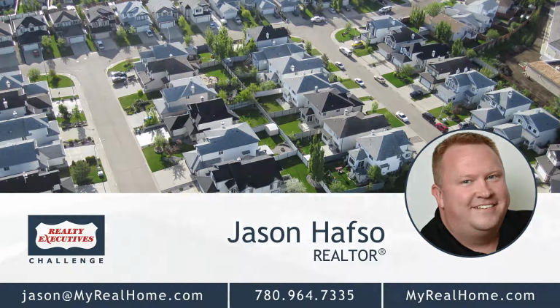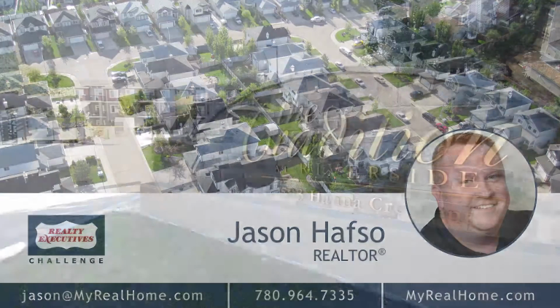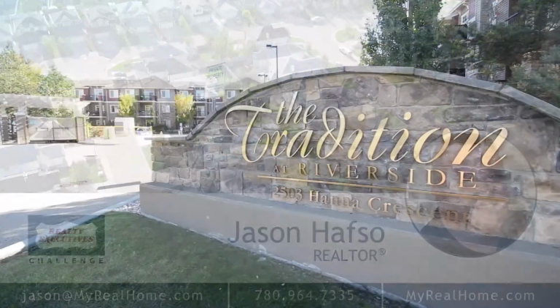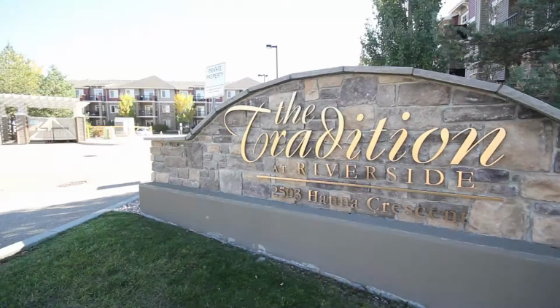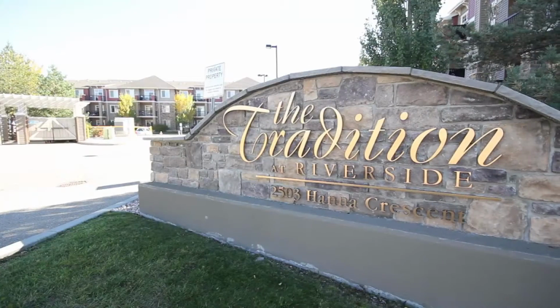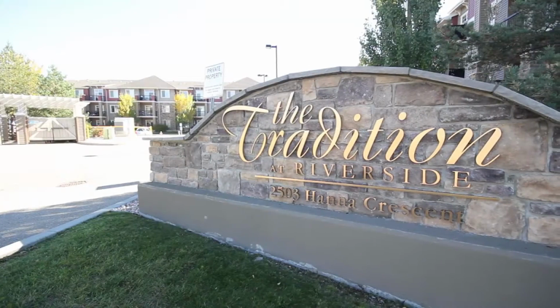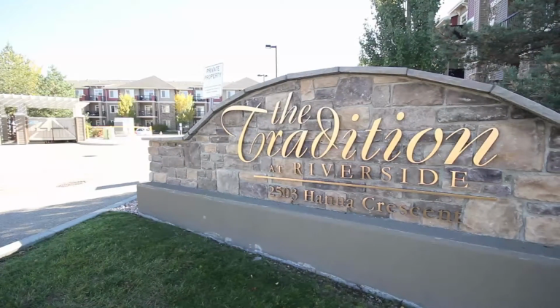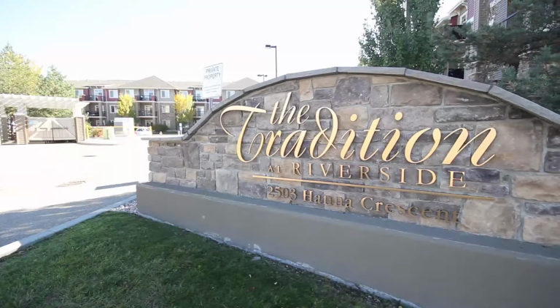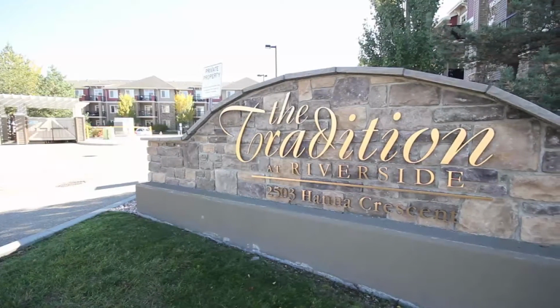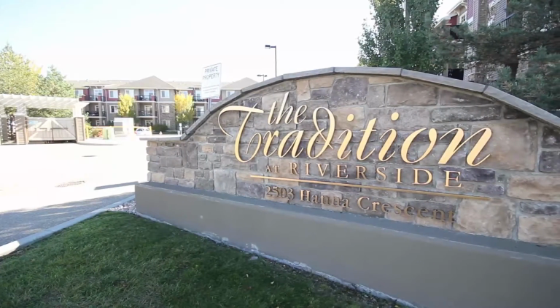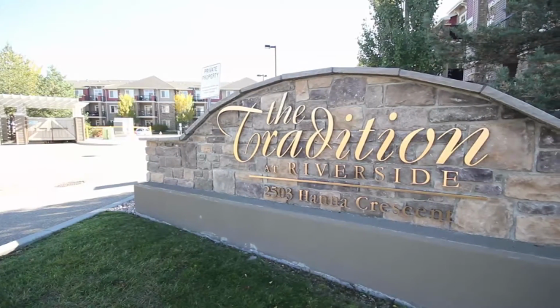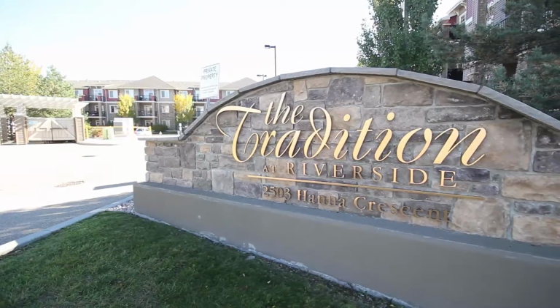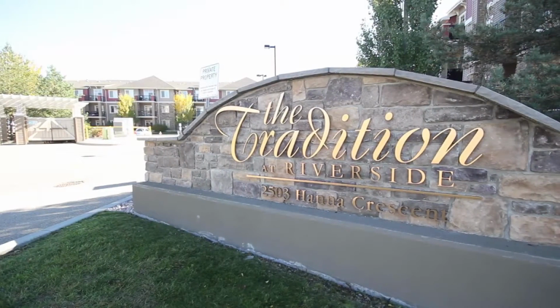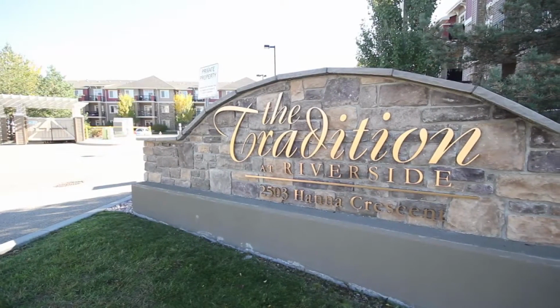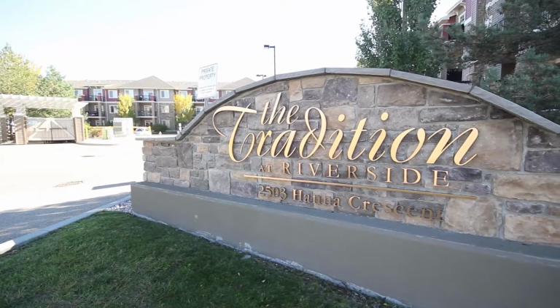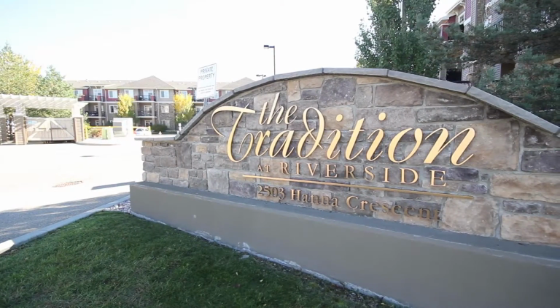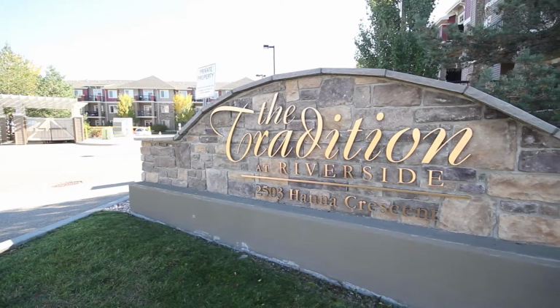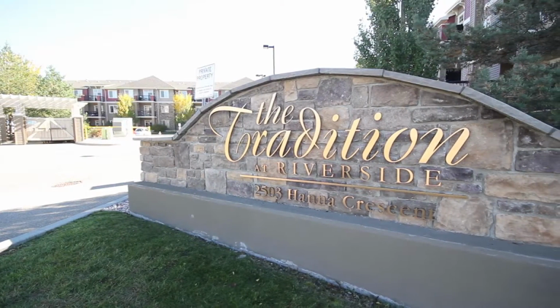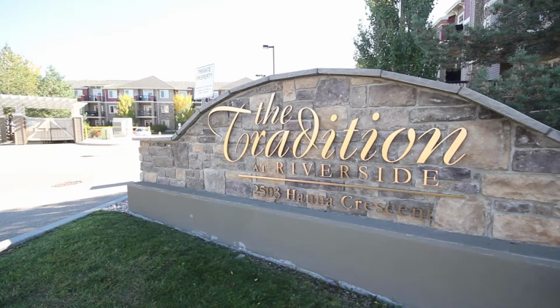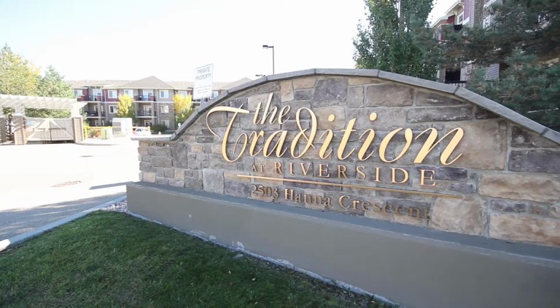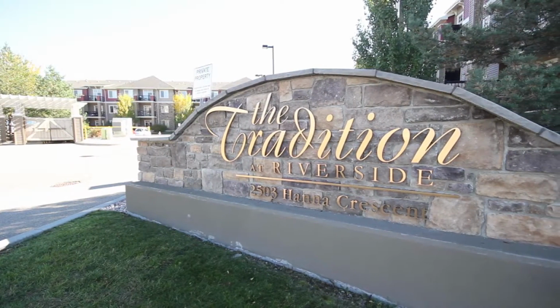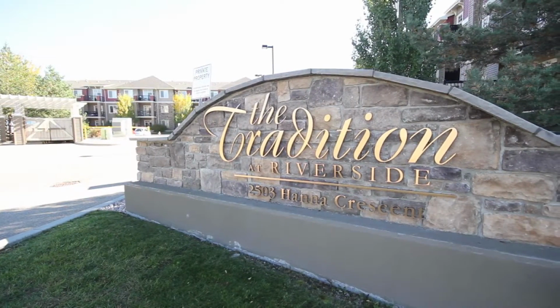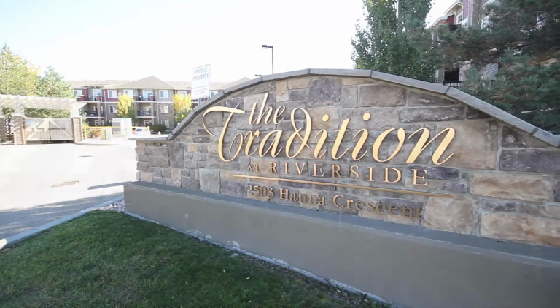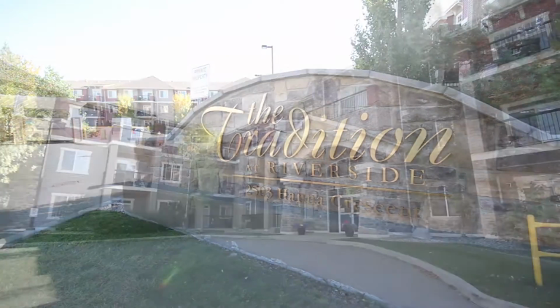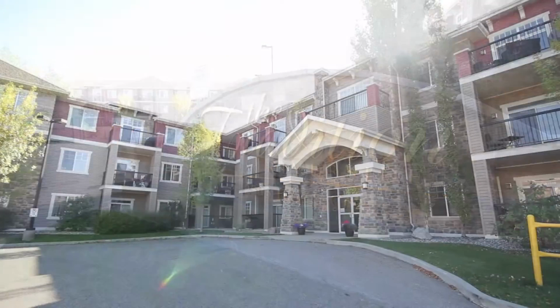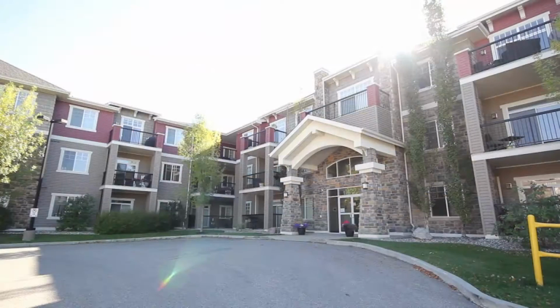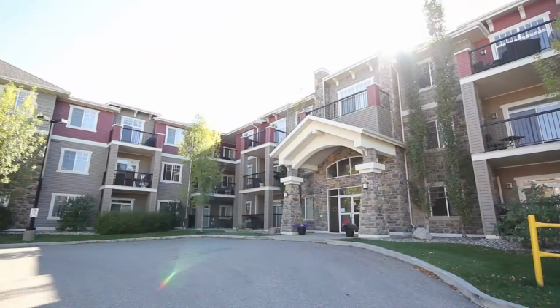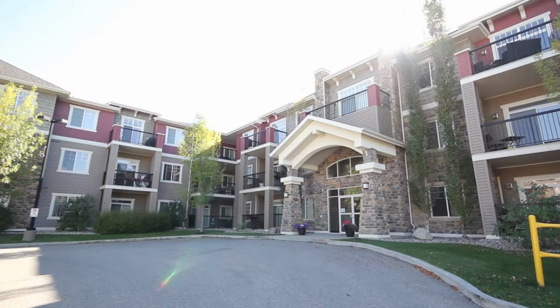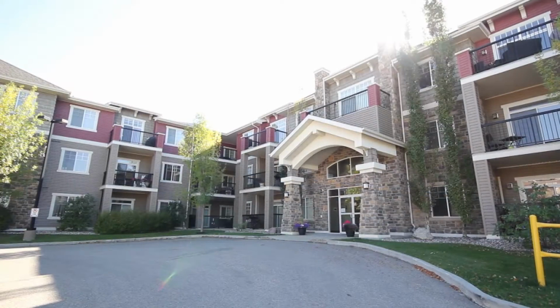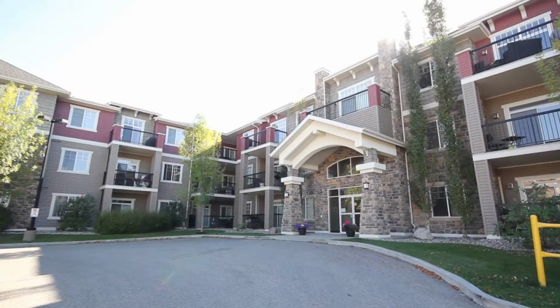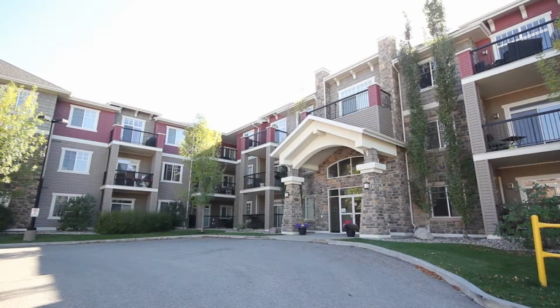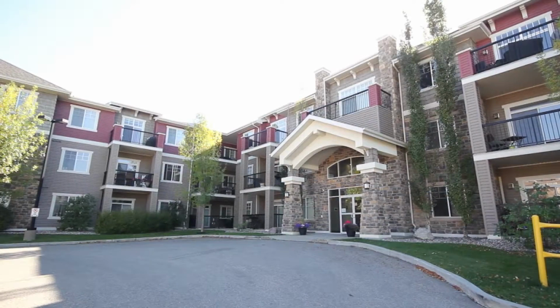Welcome to The Tradition at Riverside, and this beautiful, well-maintained suite.